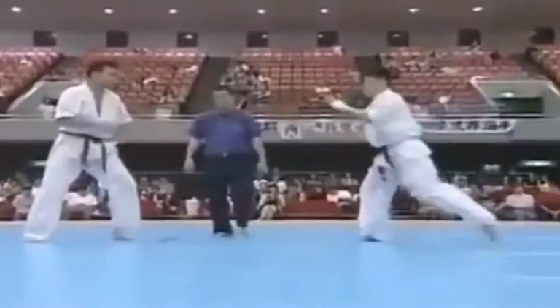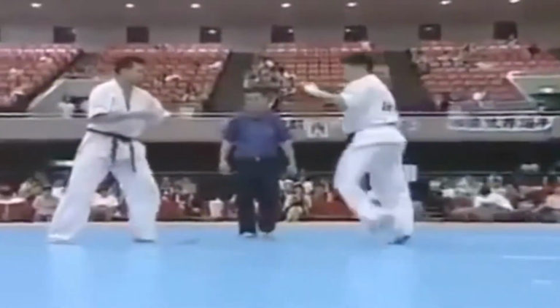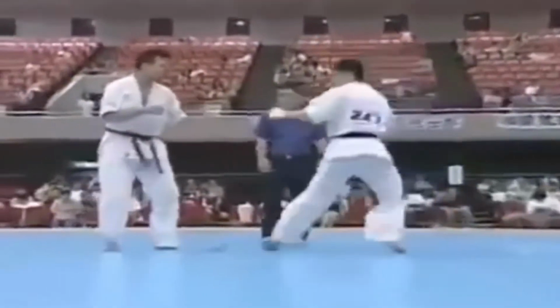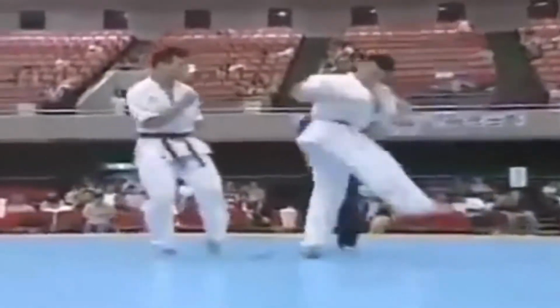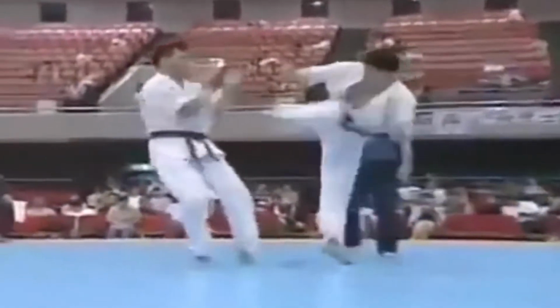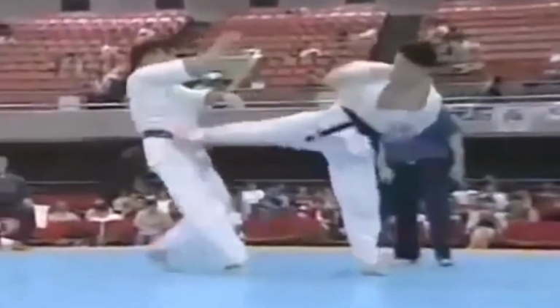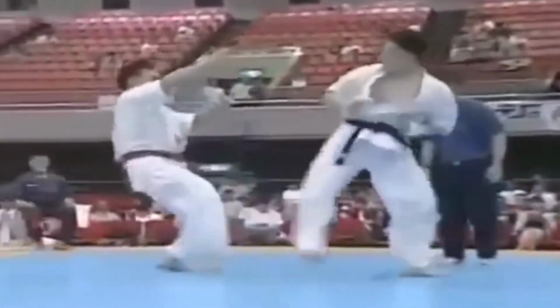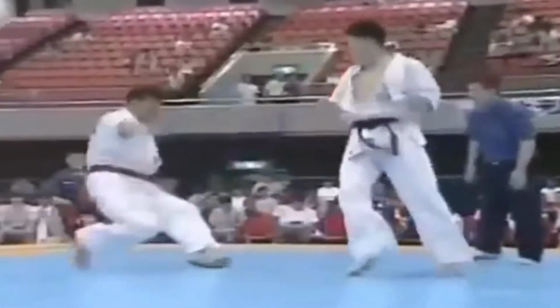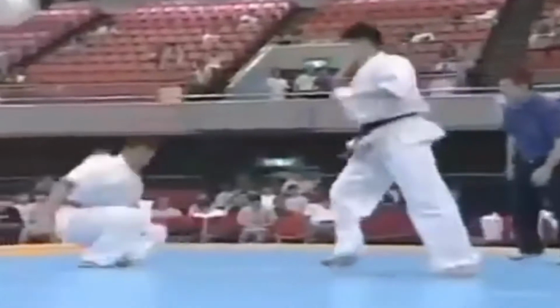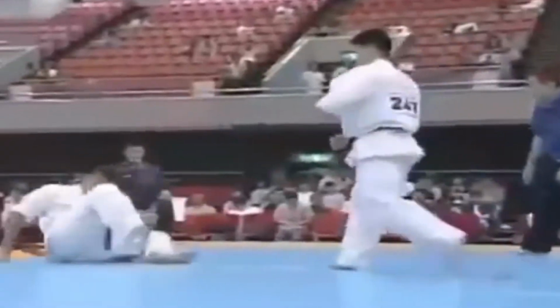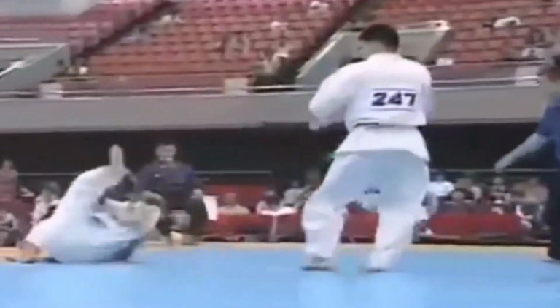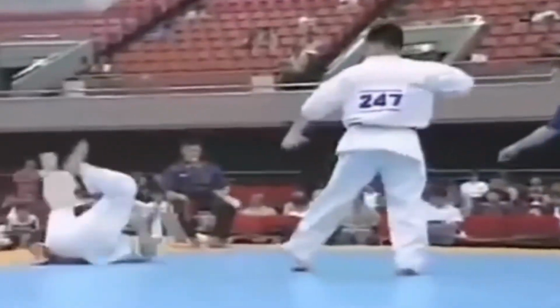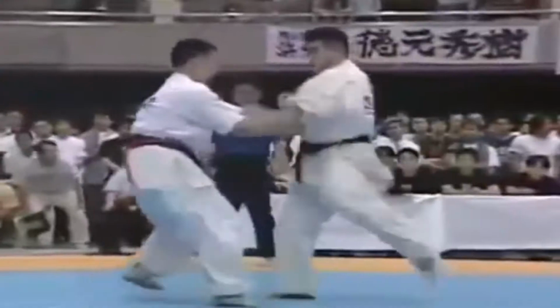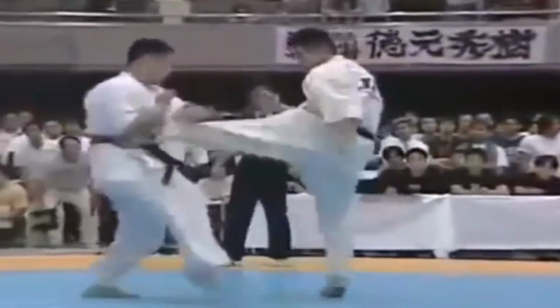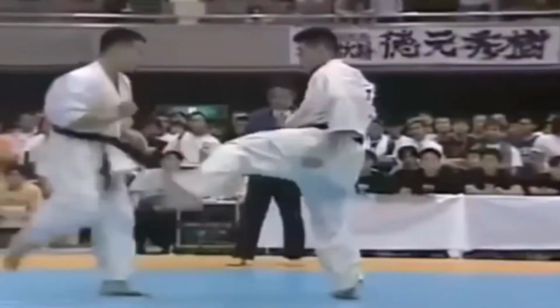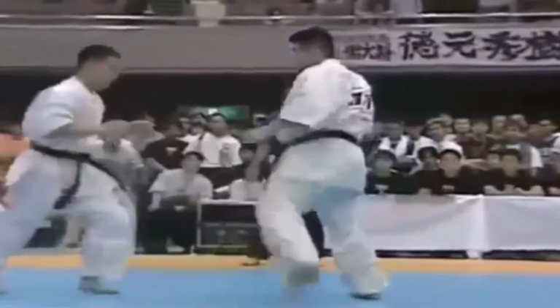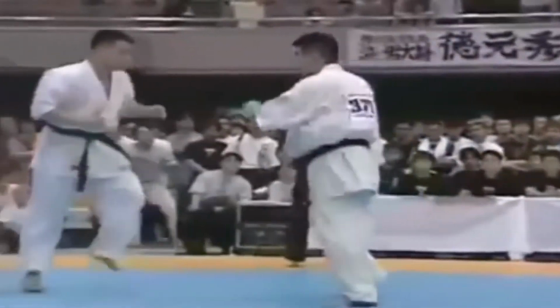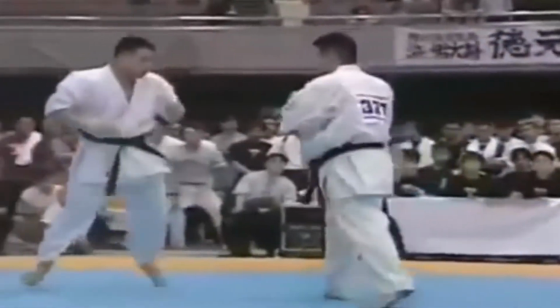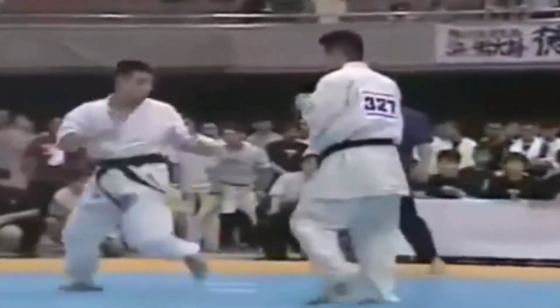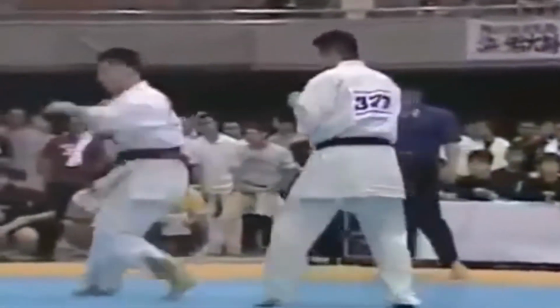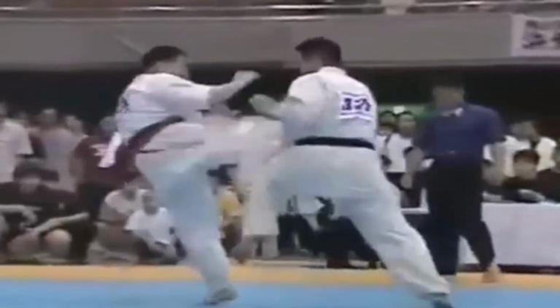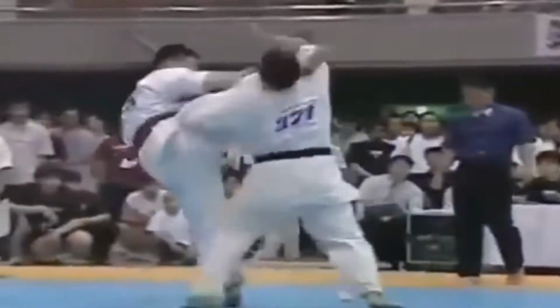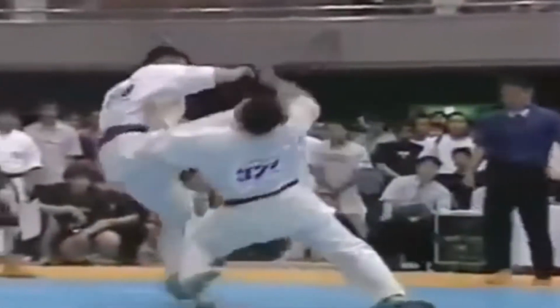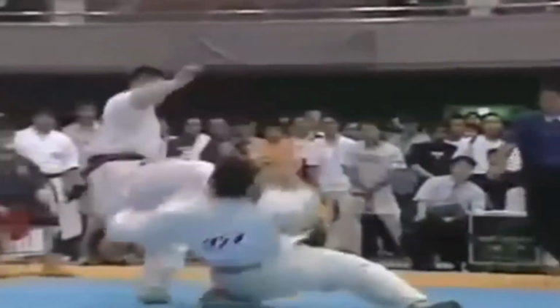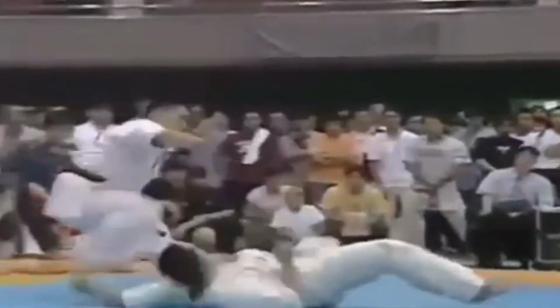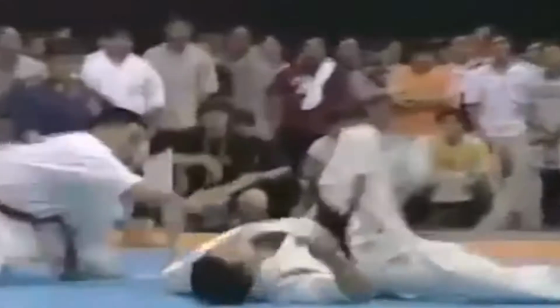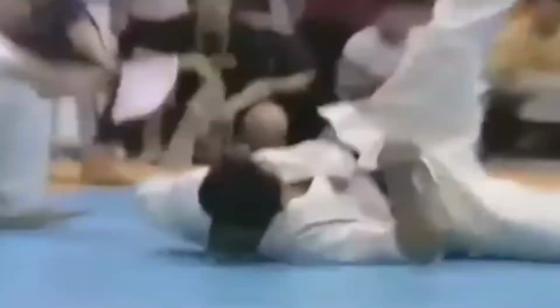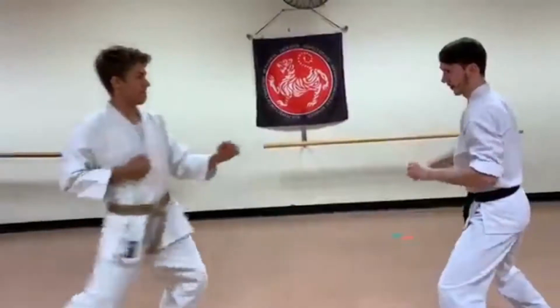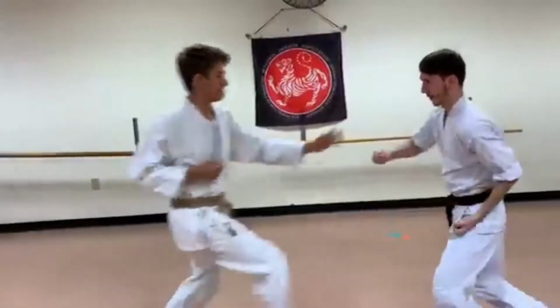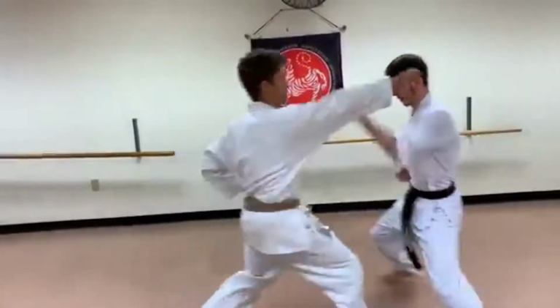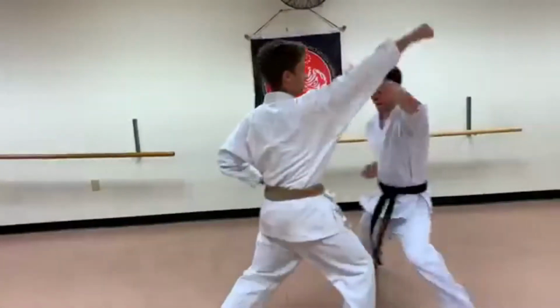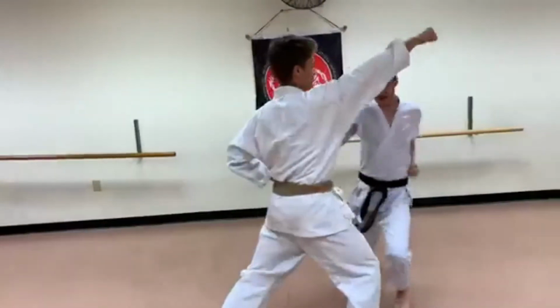There are also different types of tournament: full contact, semi-contact, and no contact.